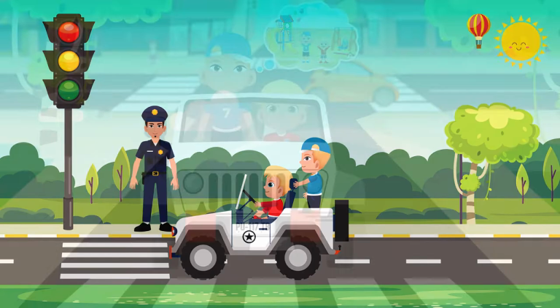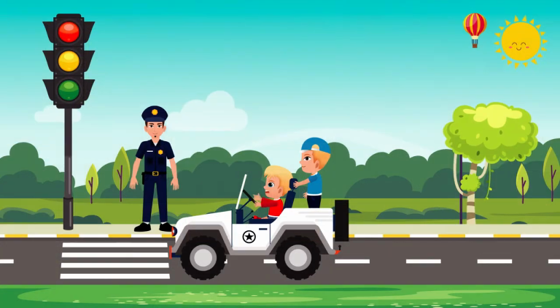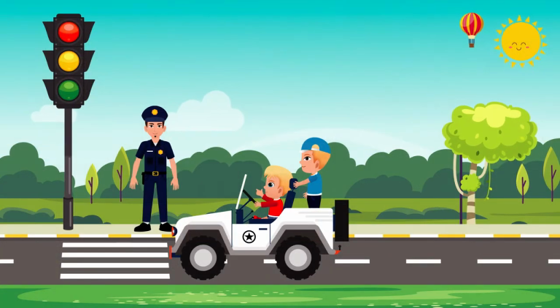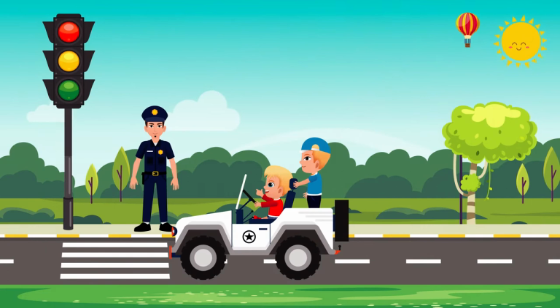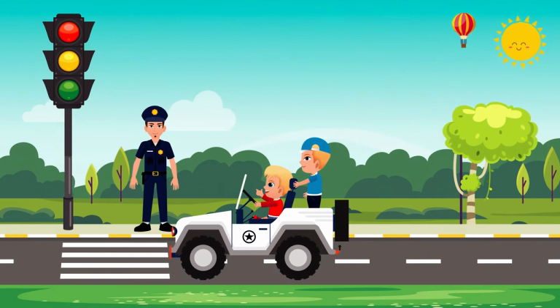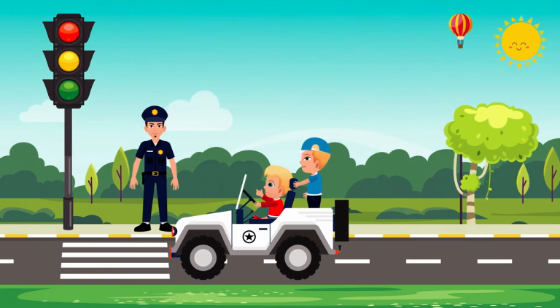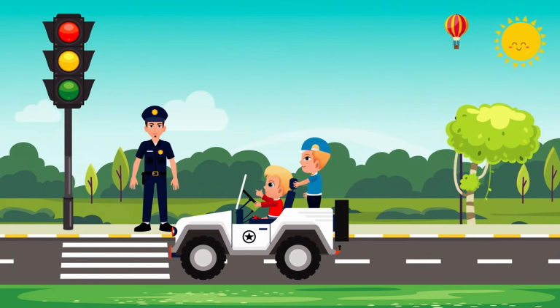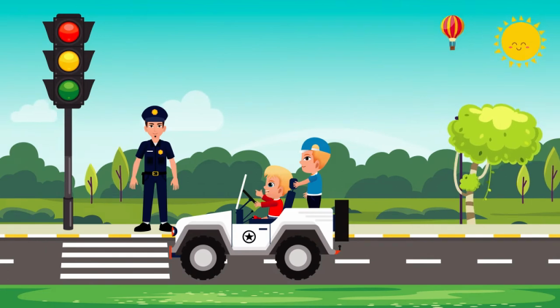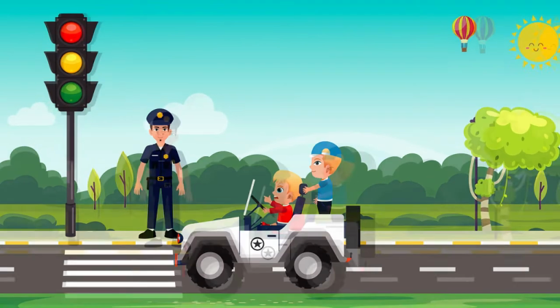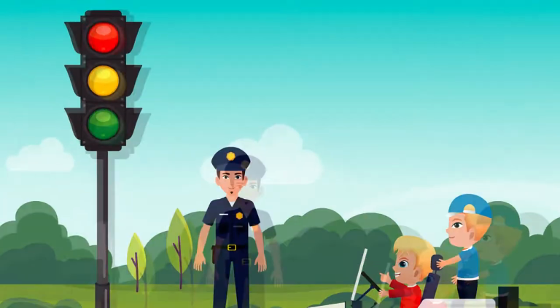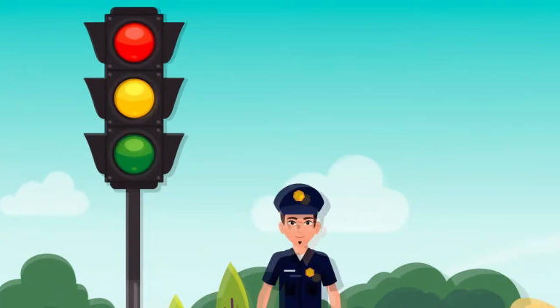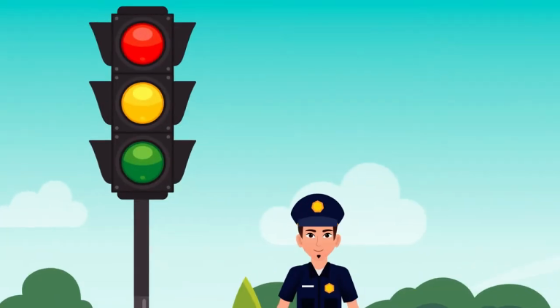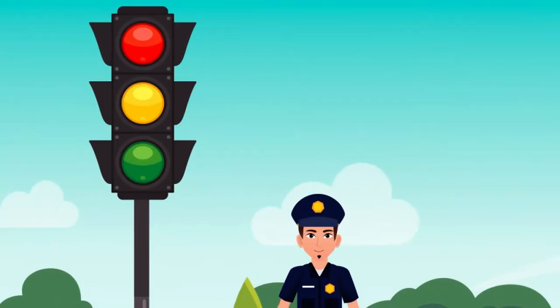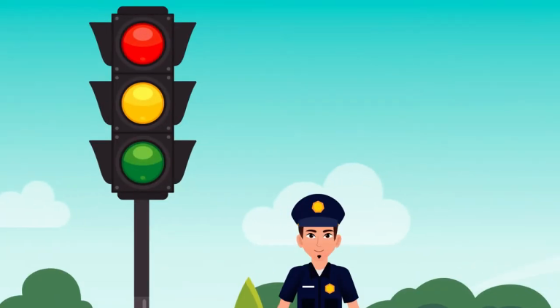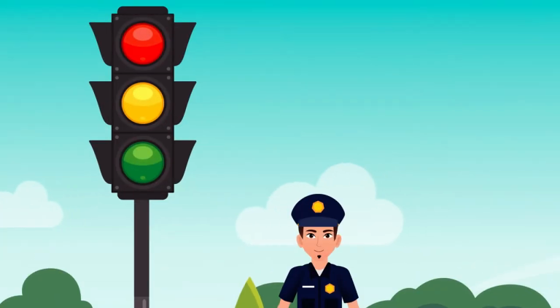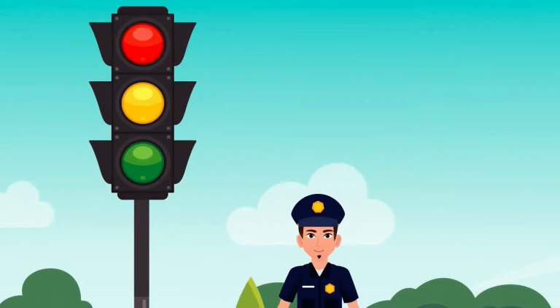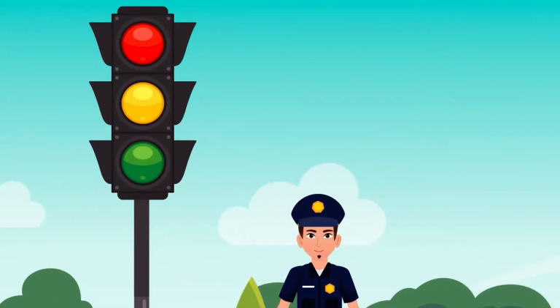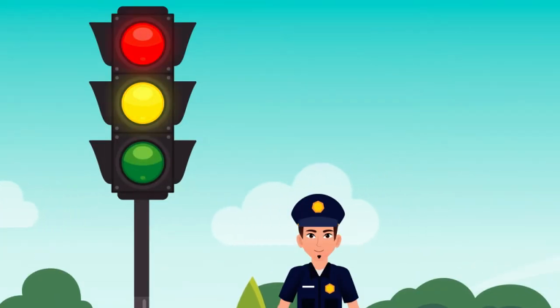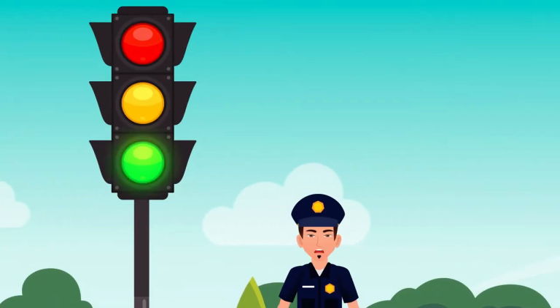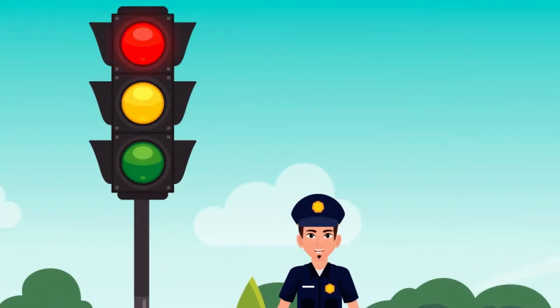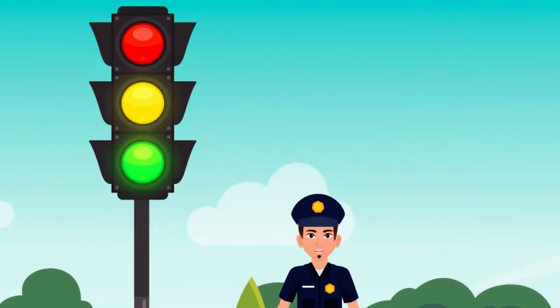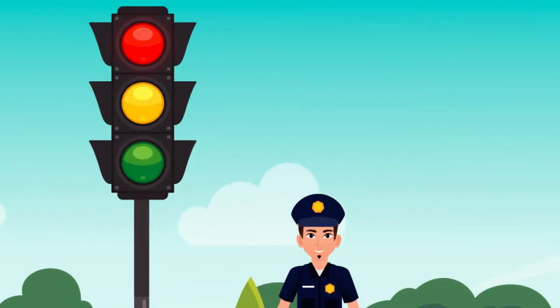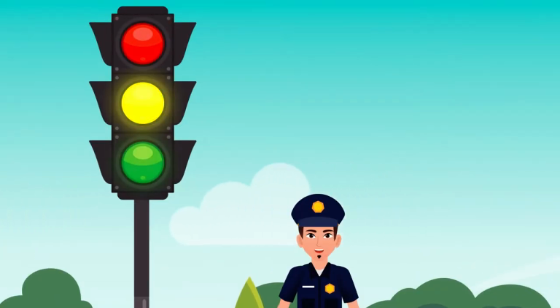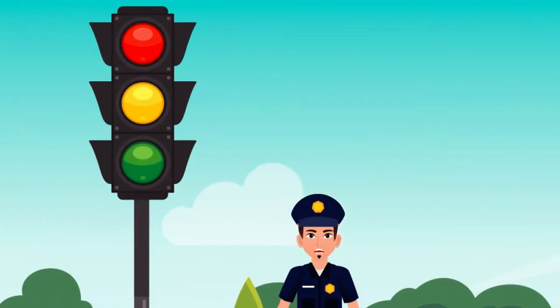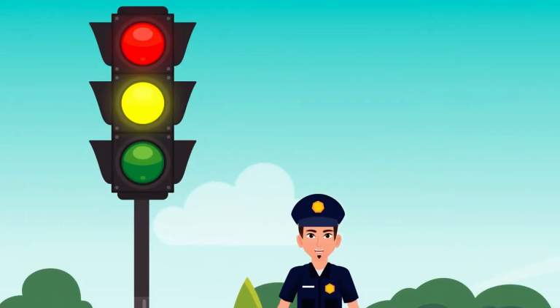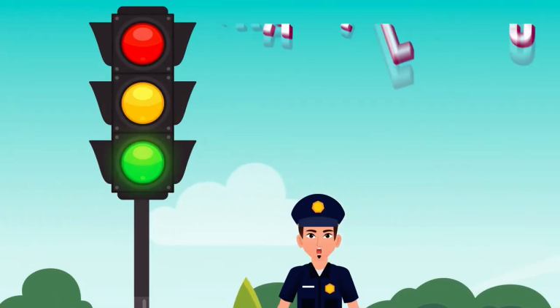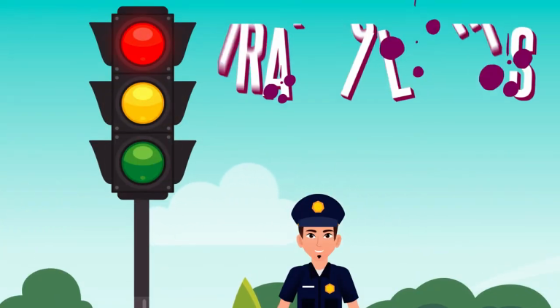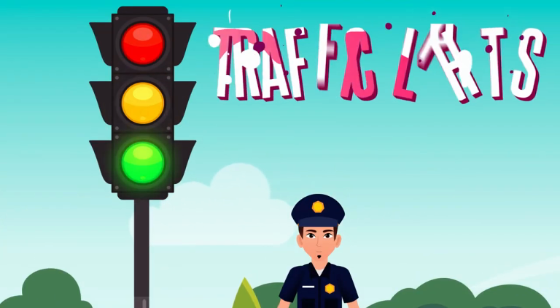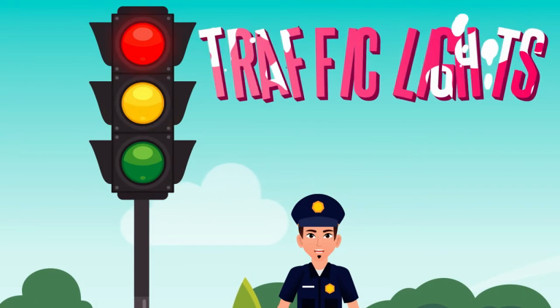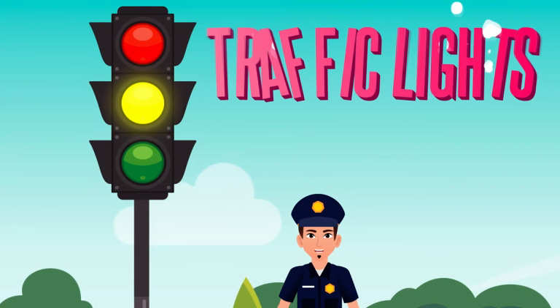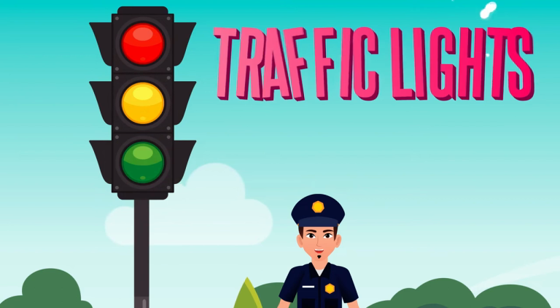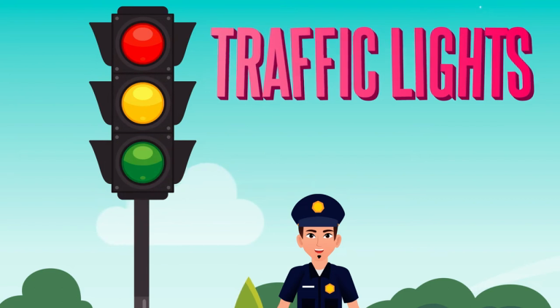Look, Dad! There are some lights! Yes, these are called traffic lights.